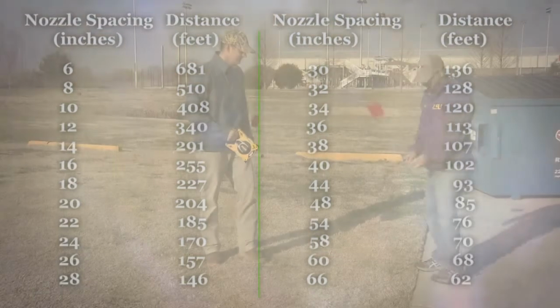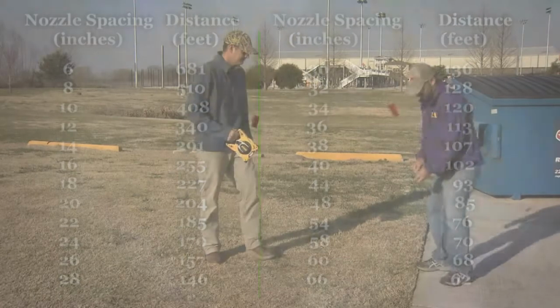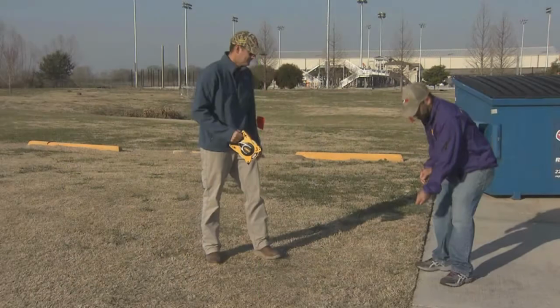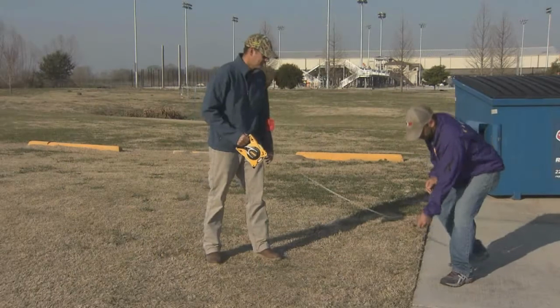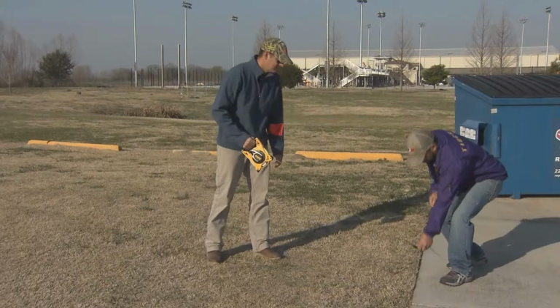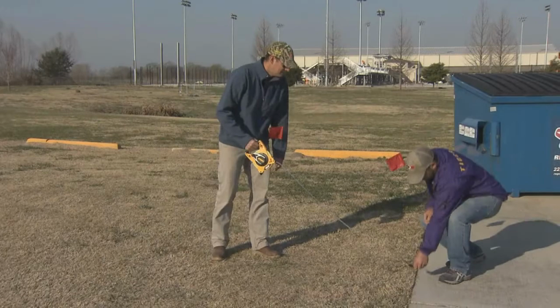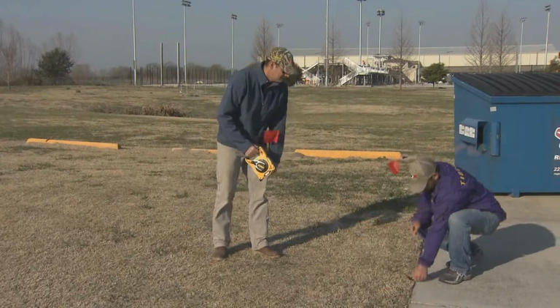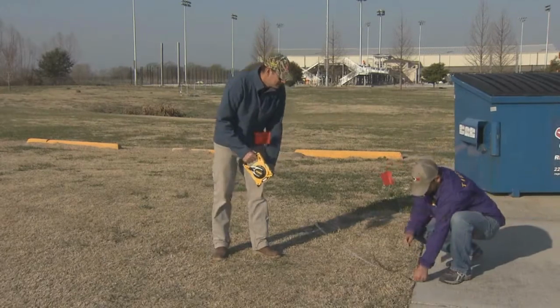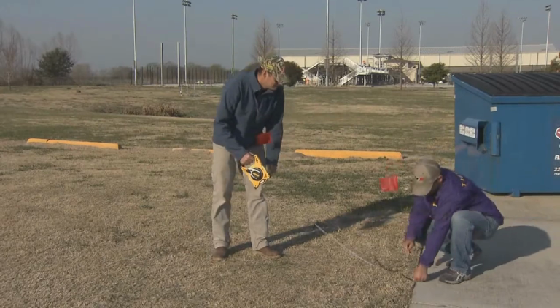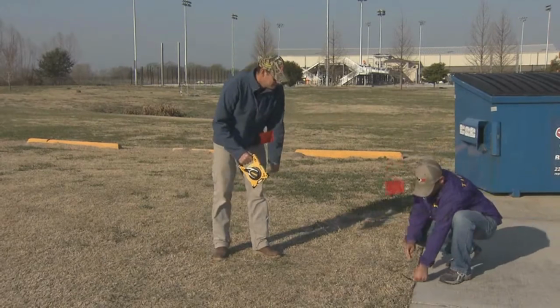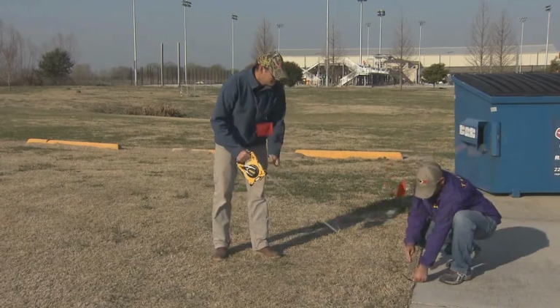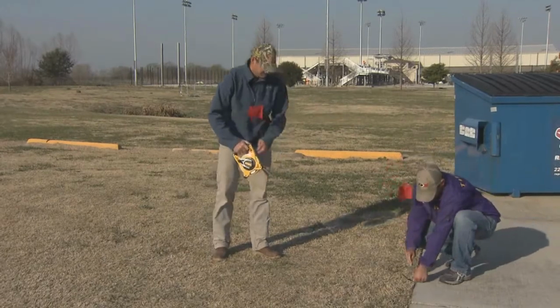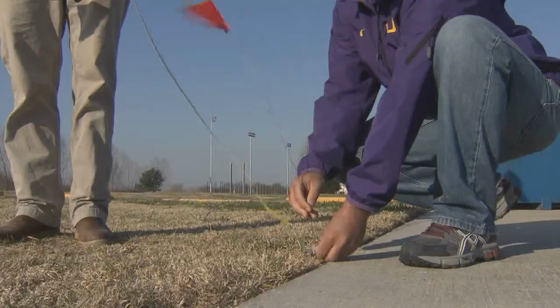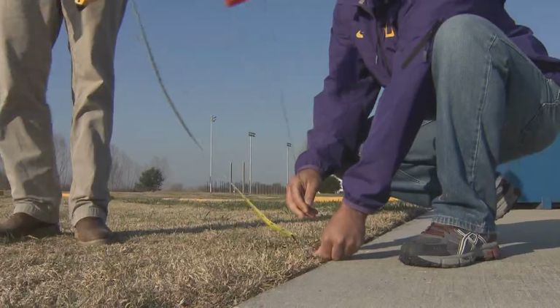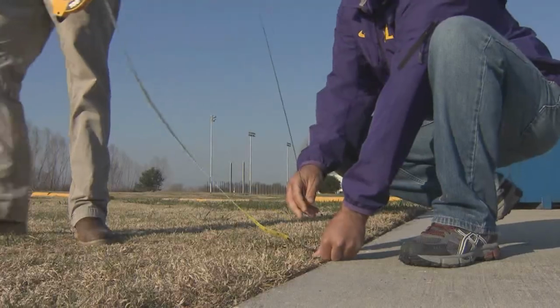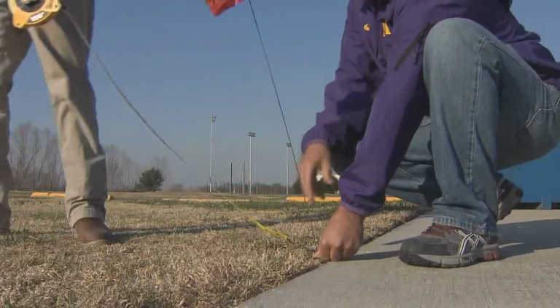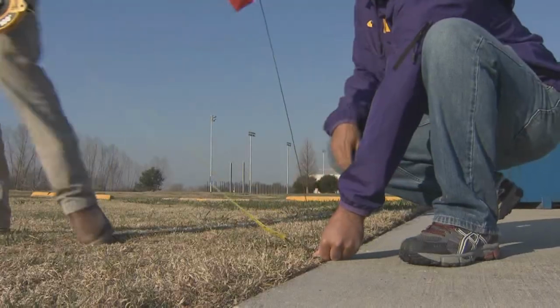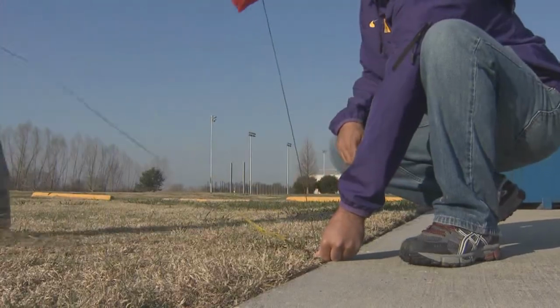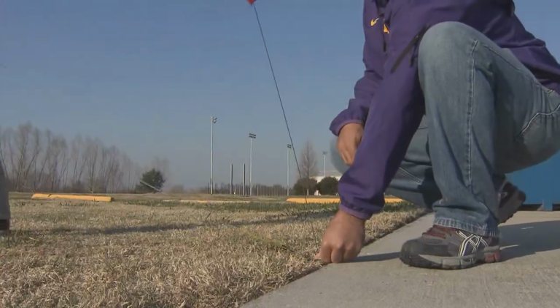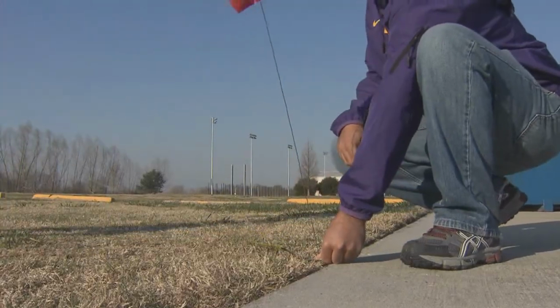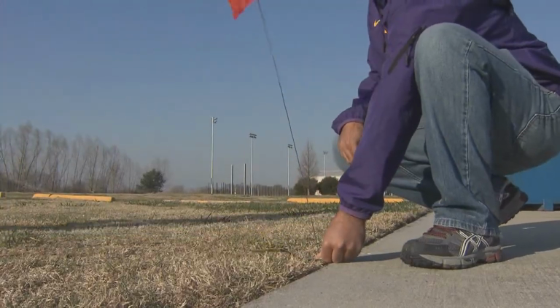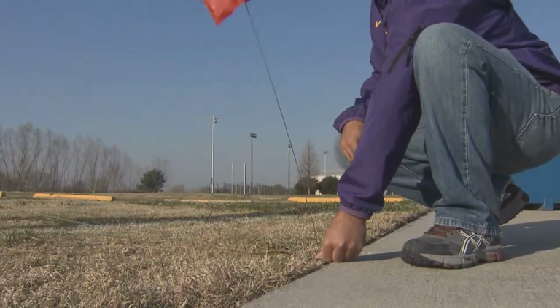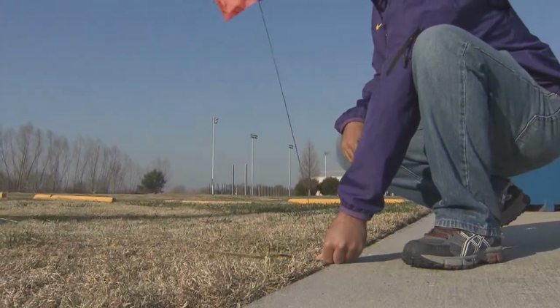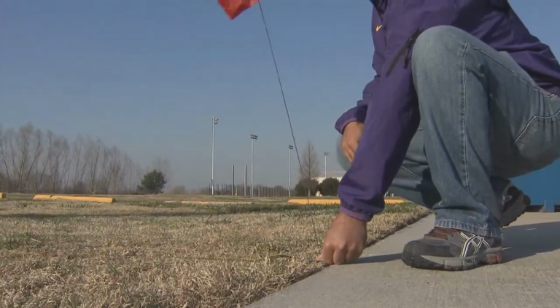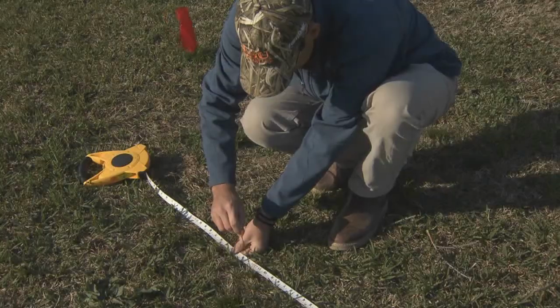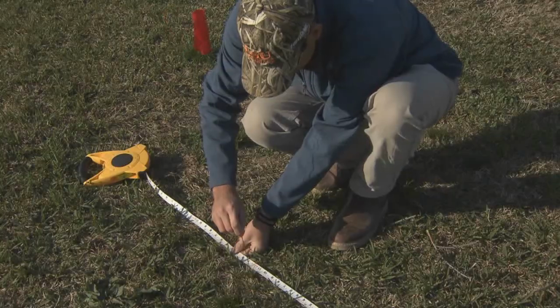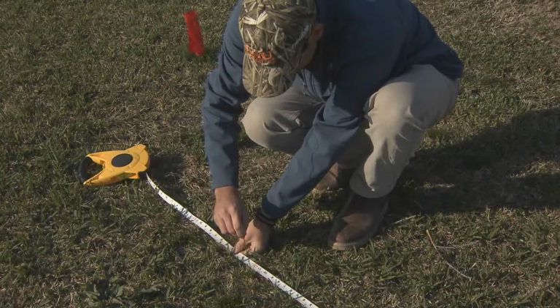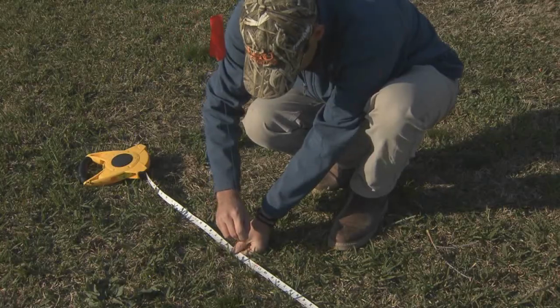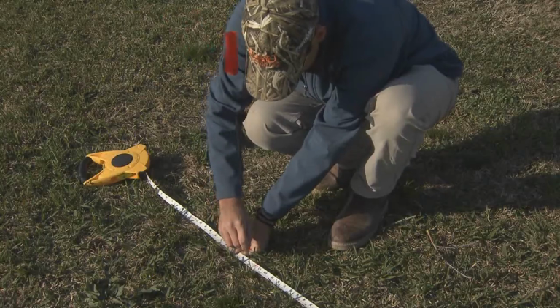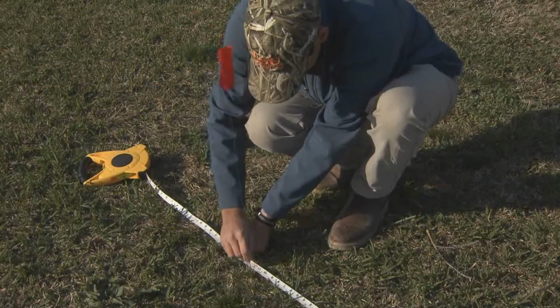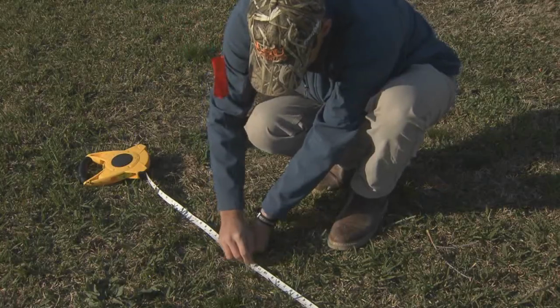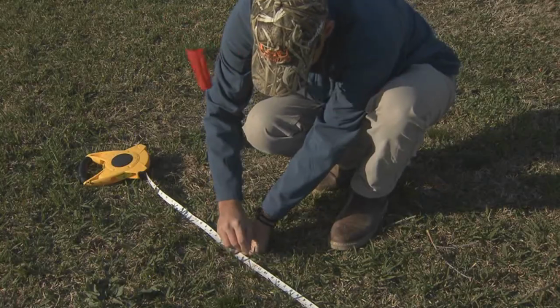When measuring the calibration distance, mark the start and end points with flags to make it easier for timing.